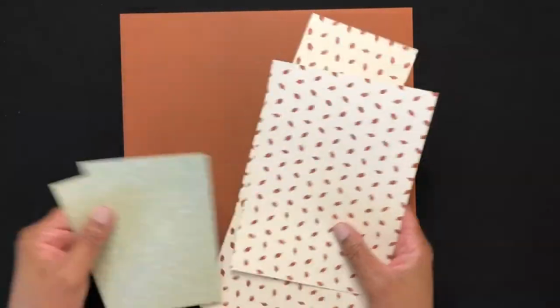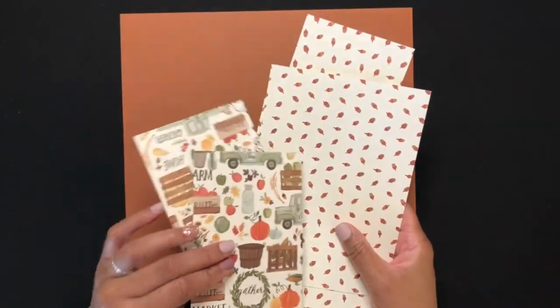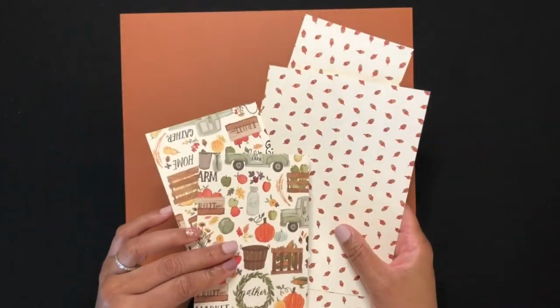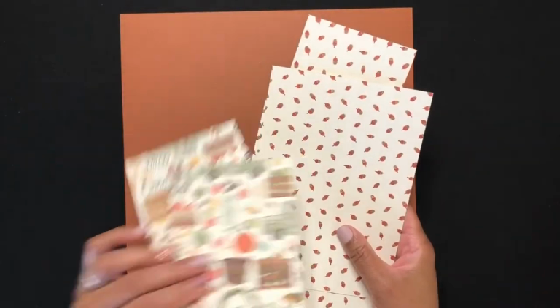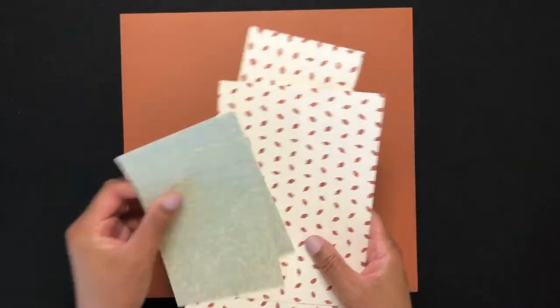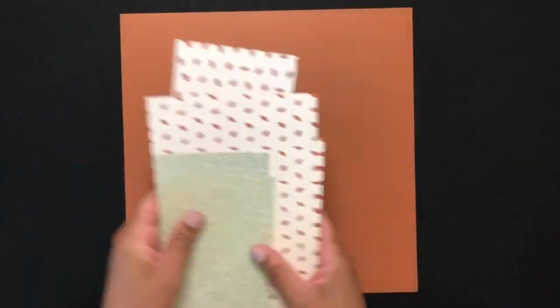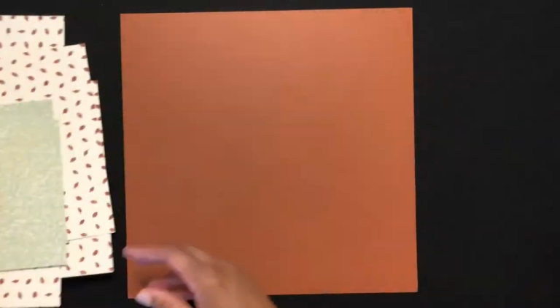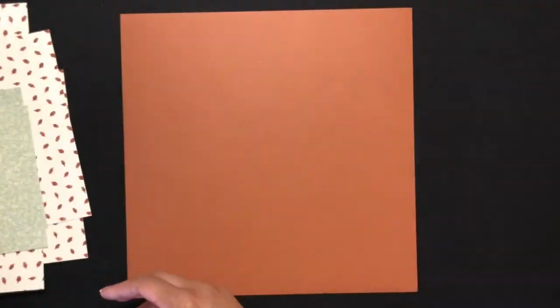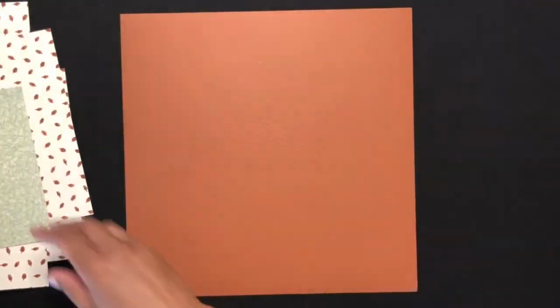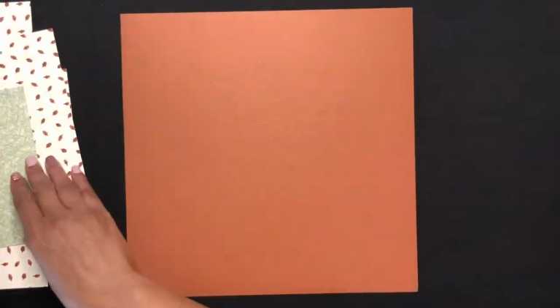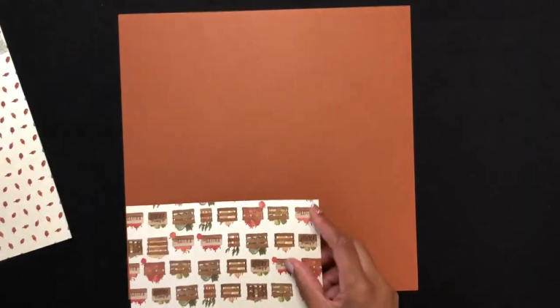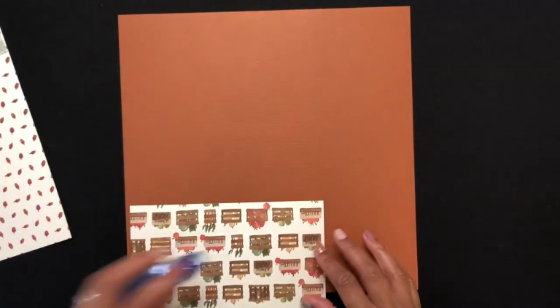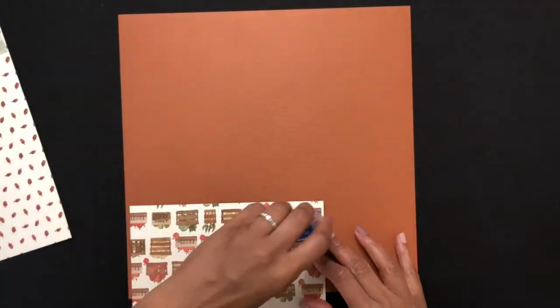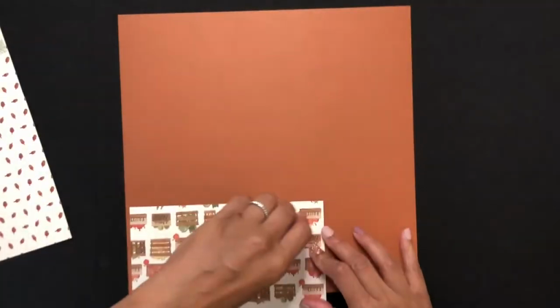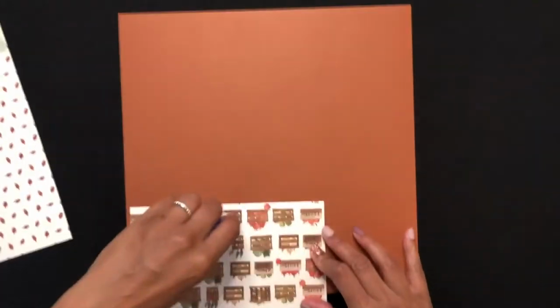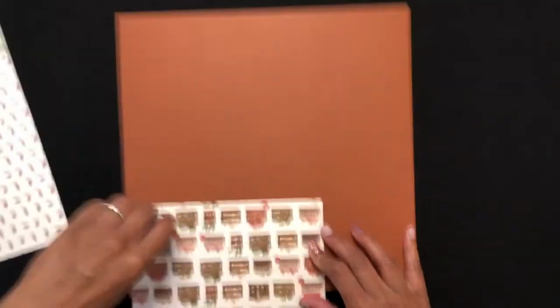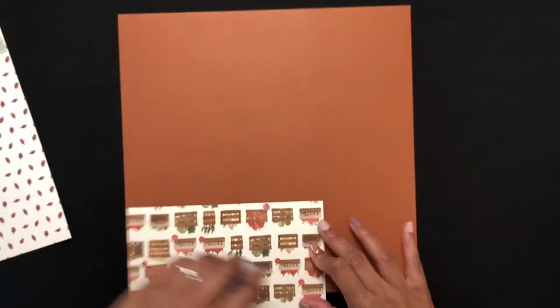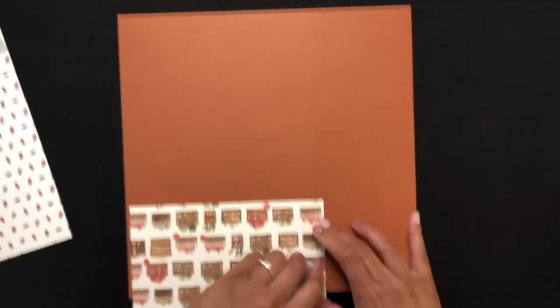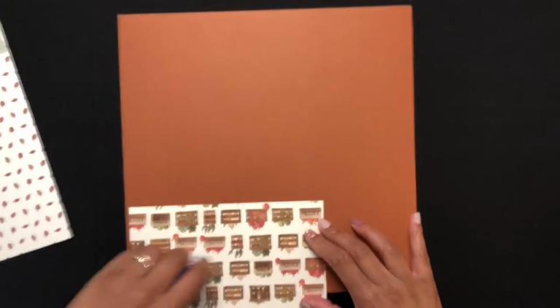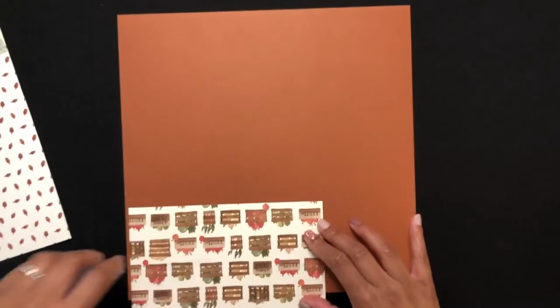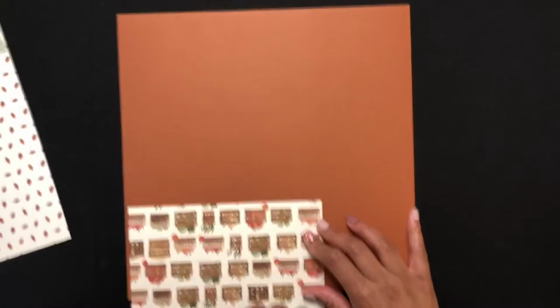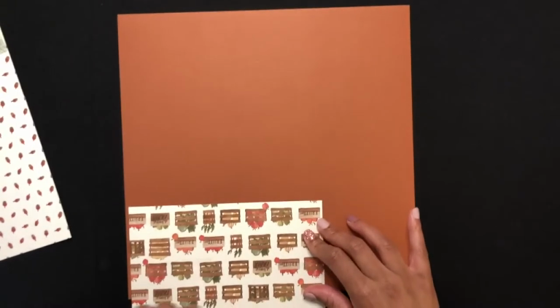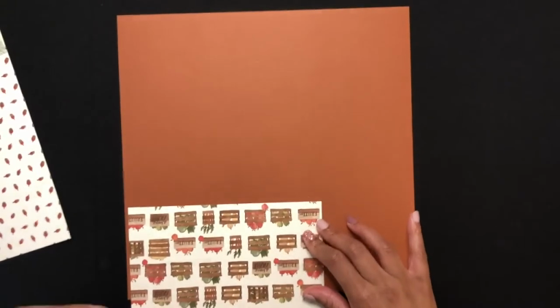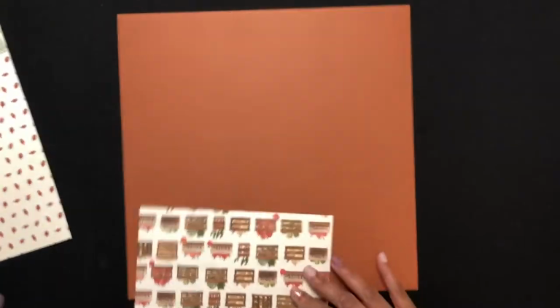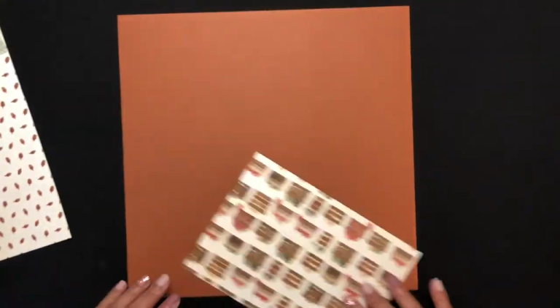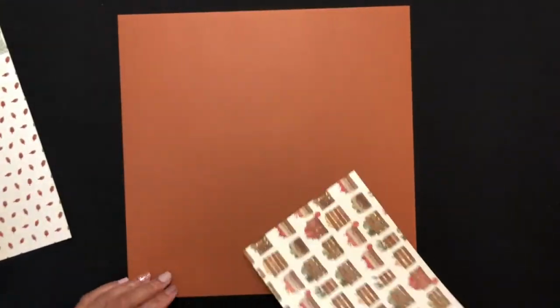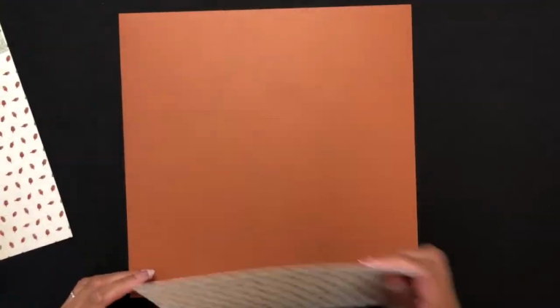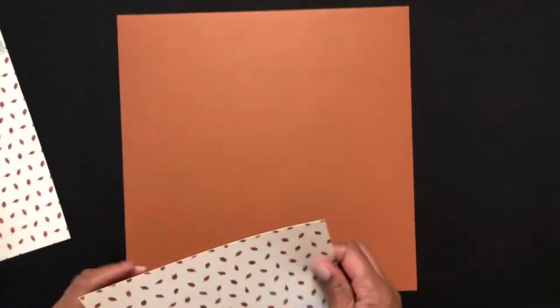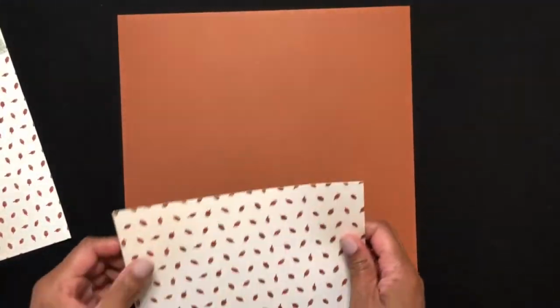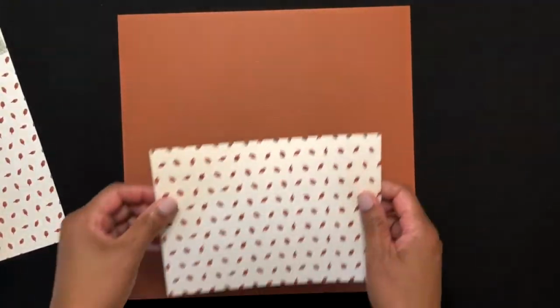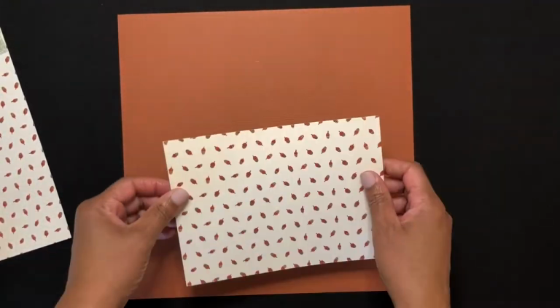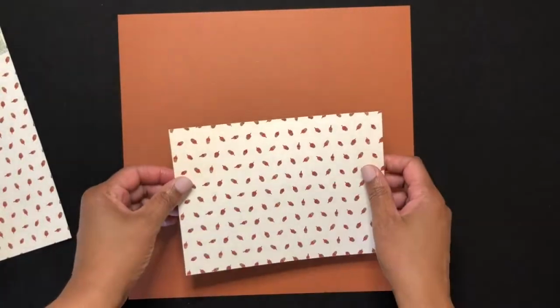For this layout I'm using patterned paper from the Cartabella Hello Autumn paper pack and basil cardstock as a base.